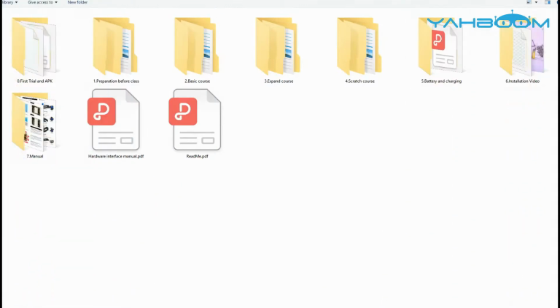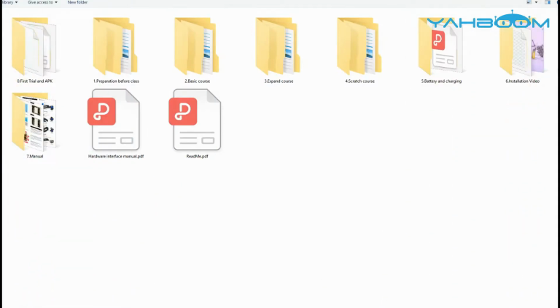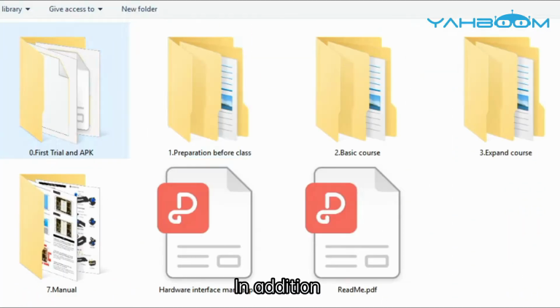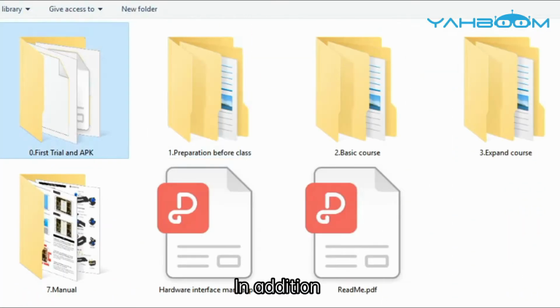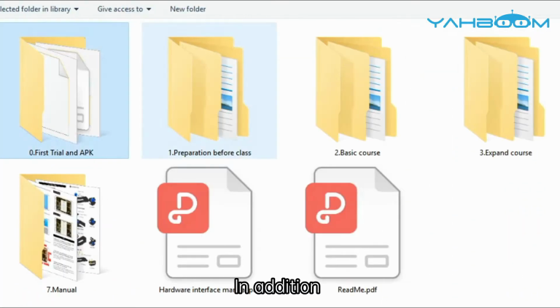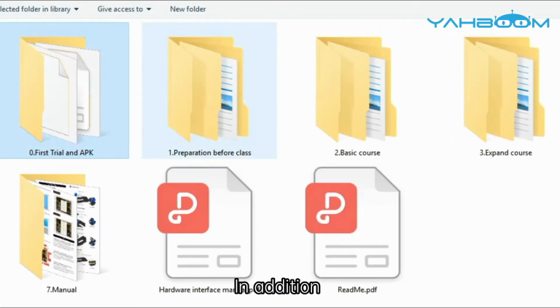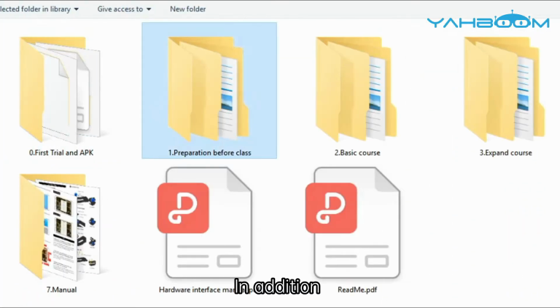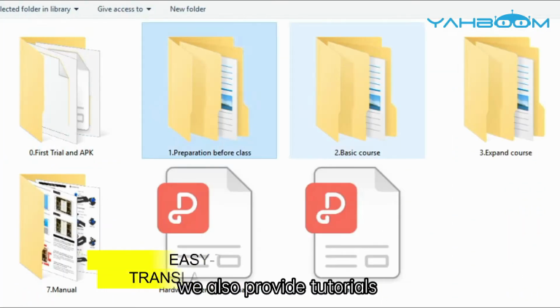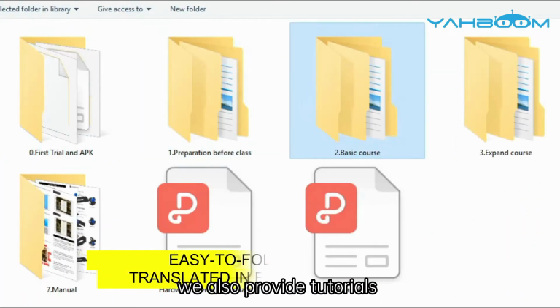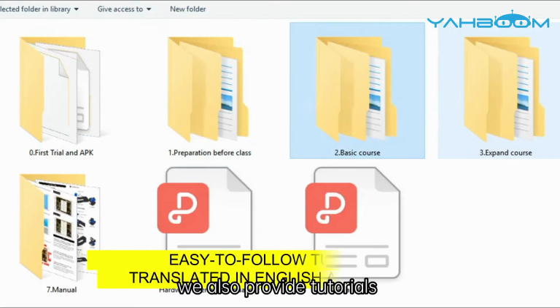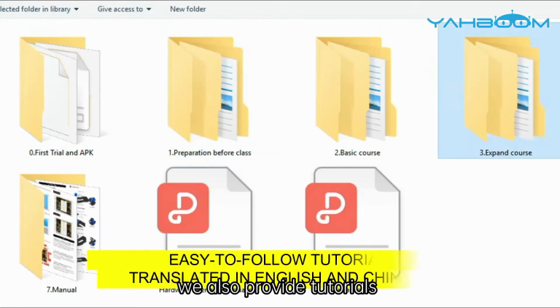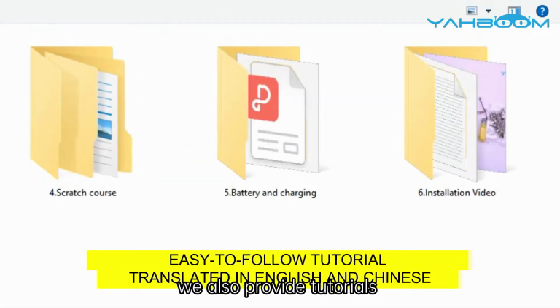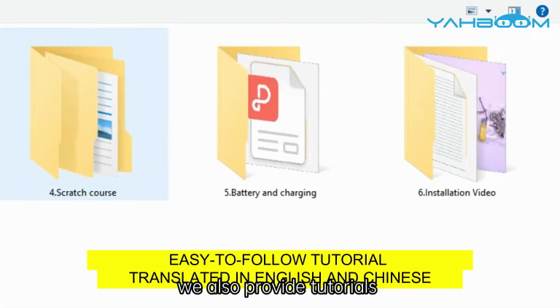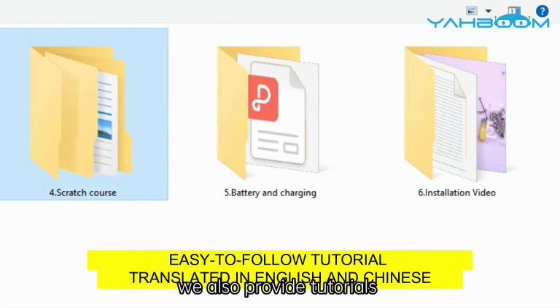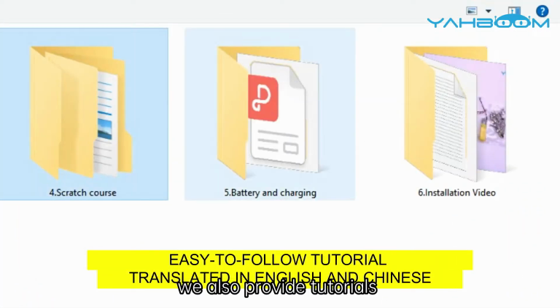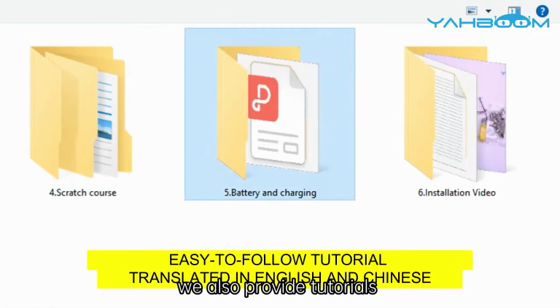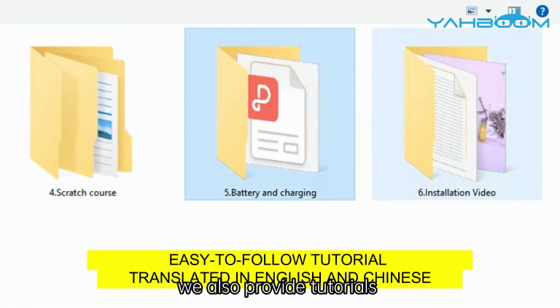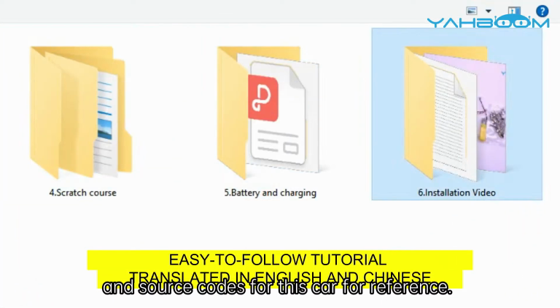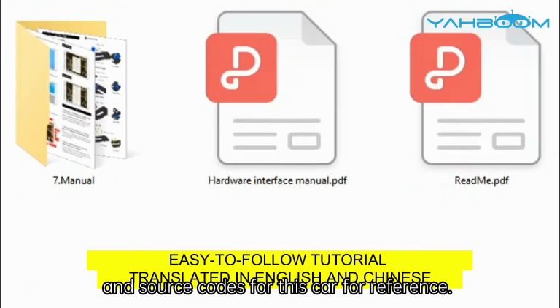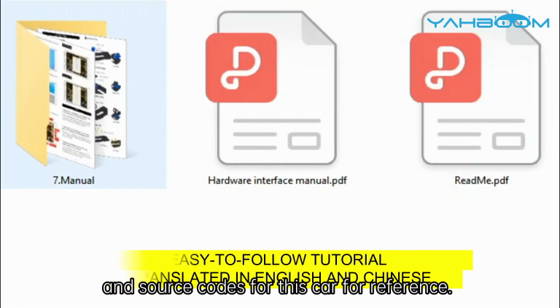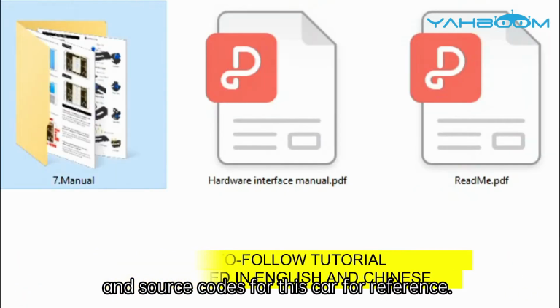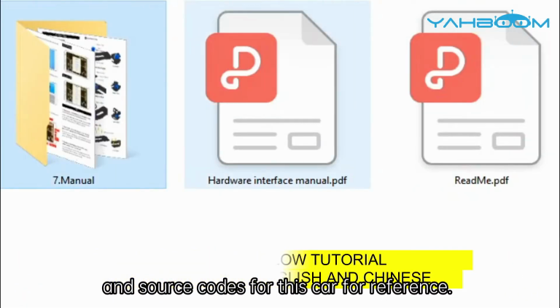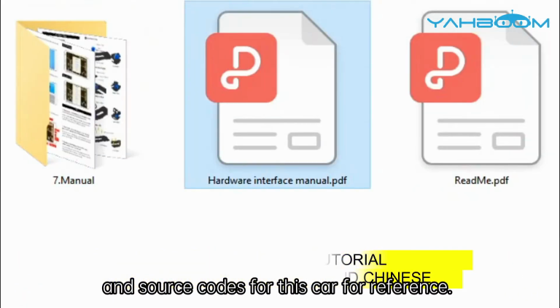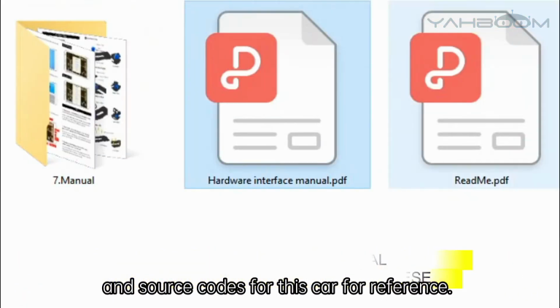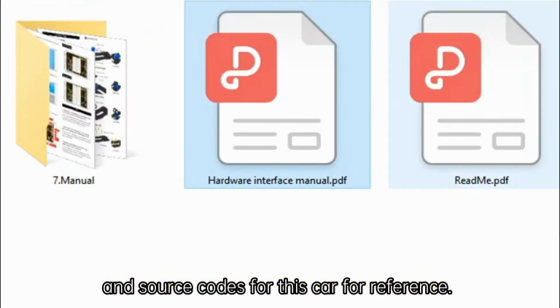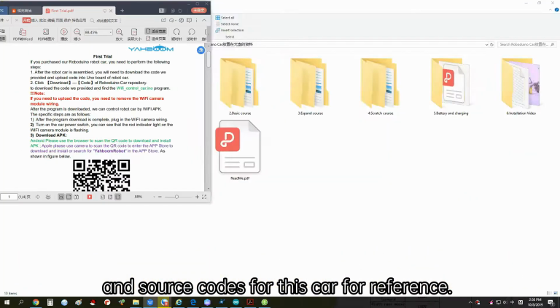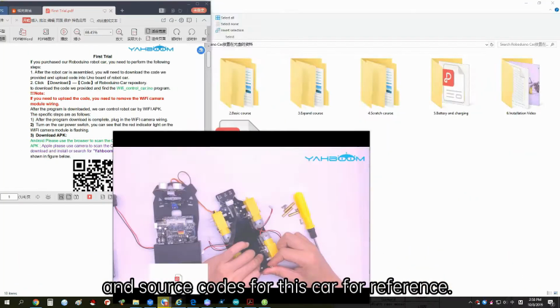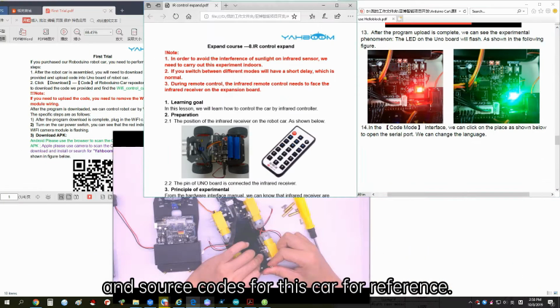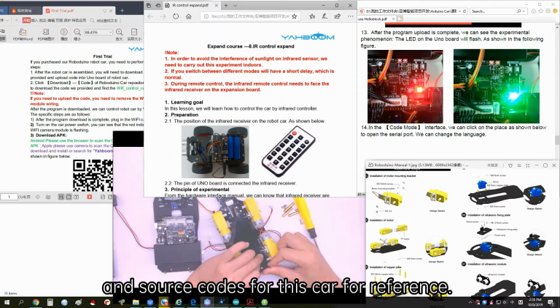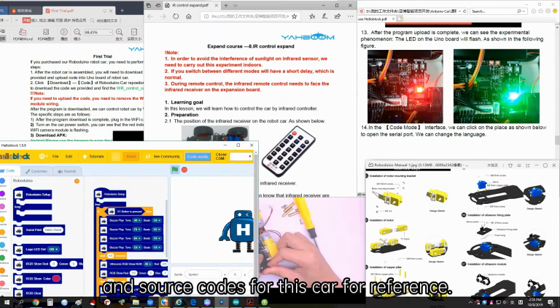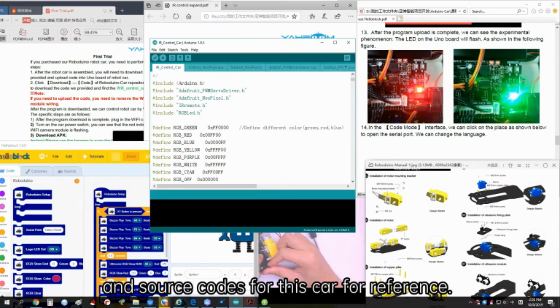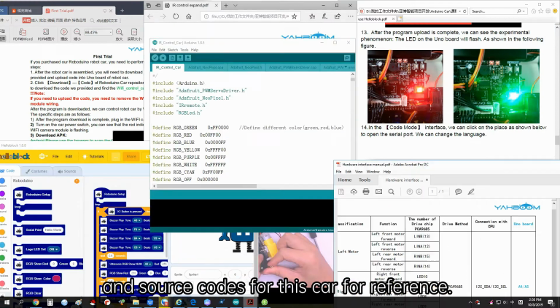In addition, we also provide tutorials and source codes for this car for reference.